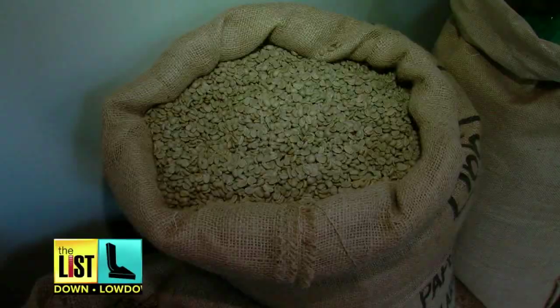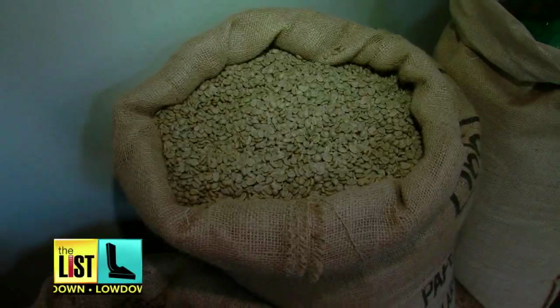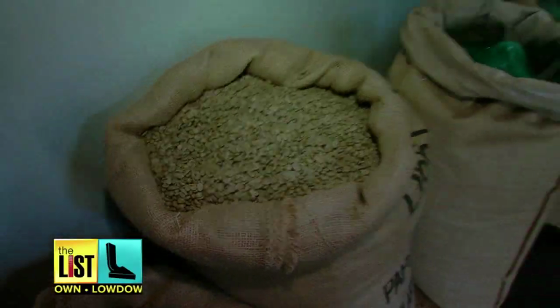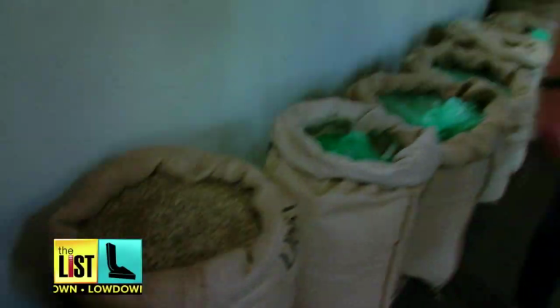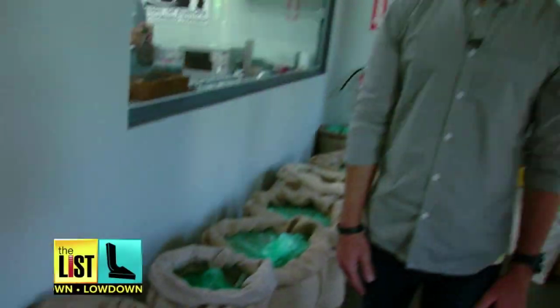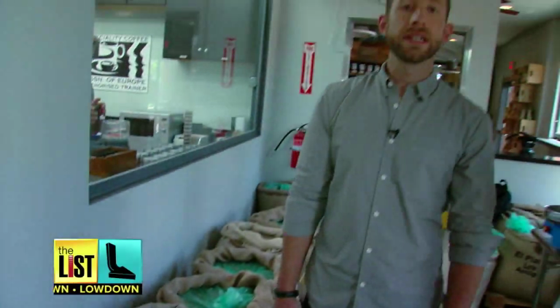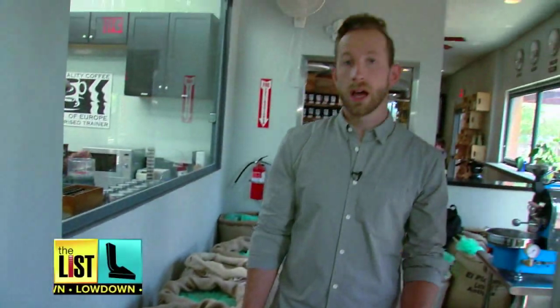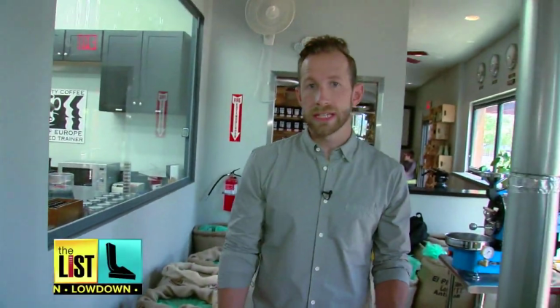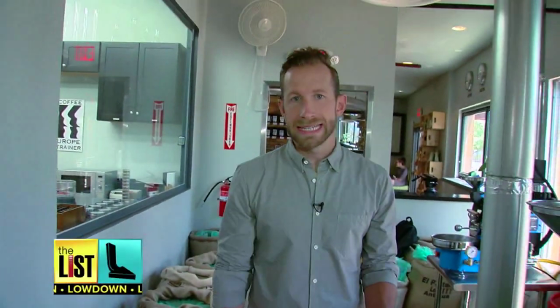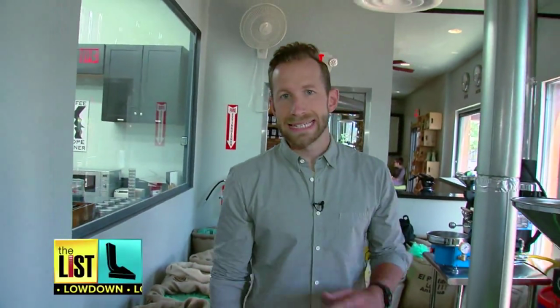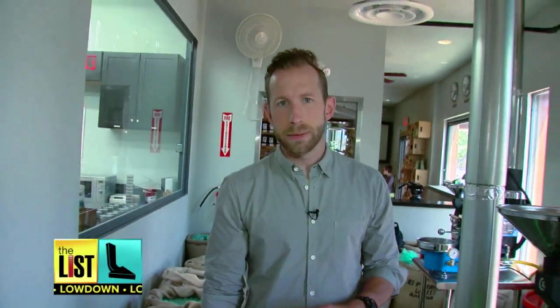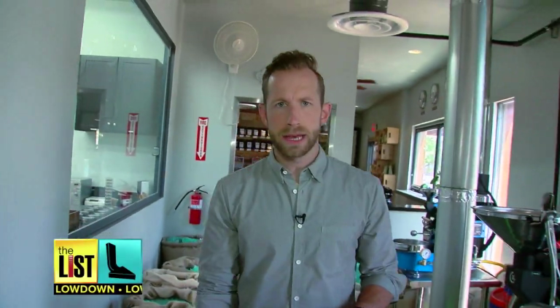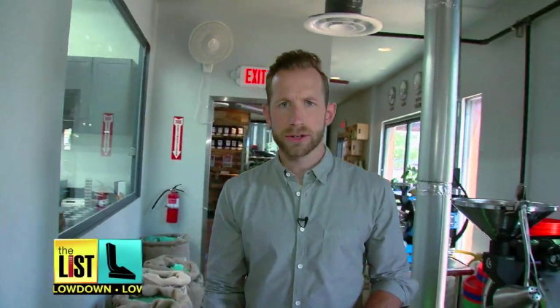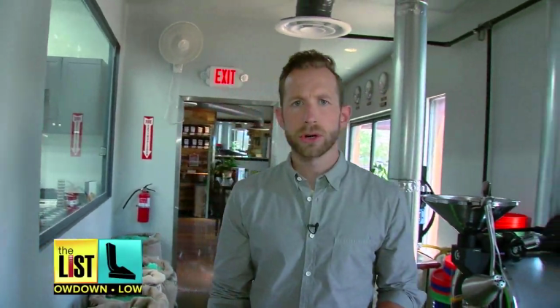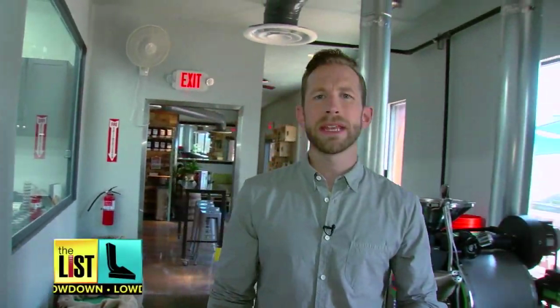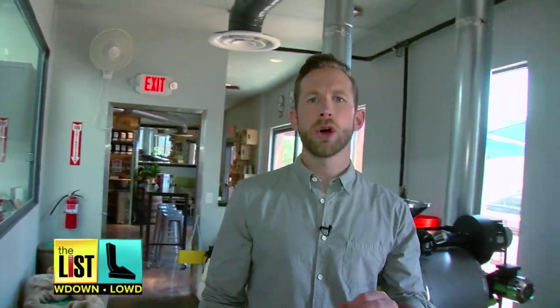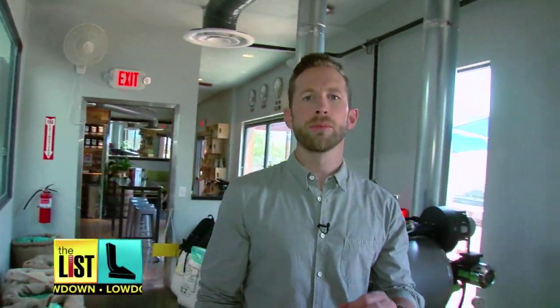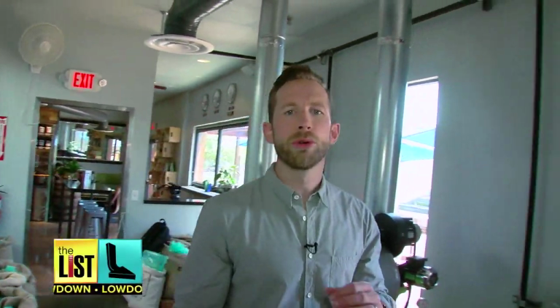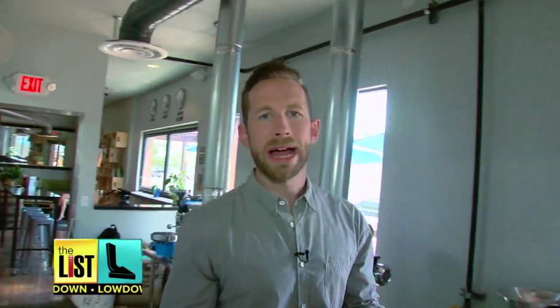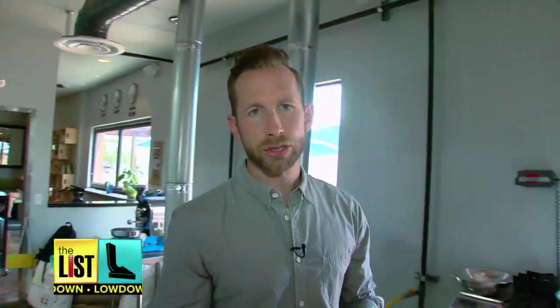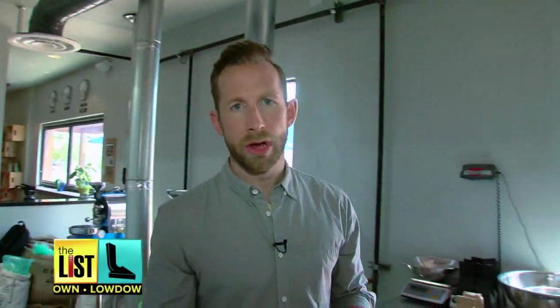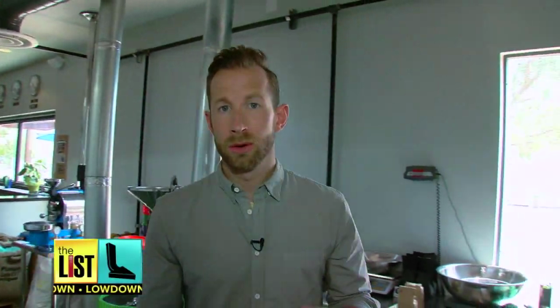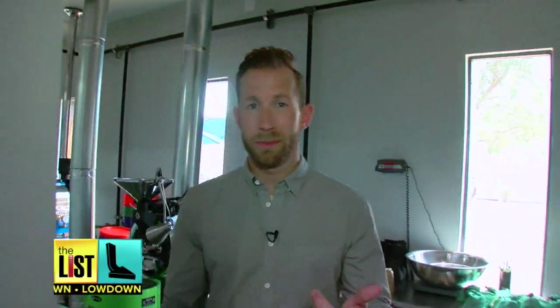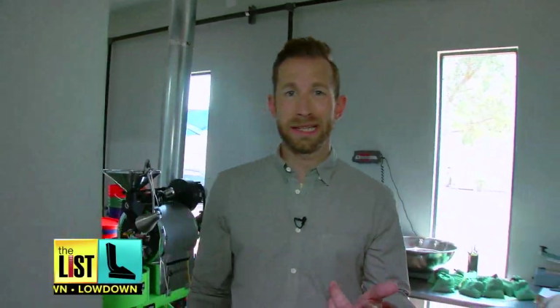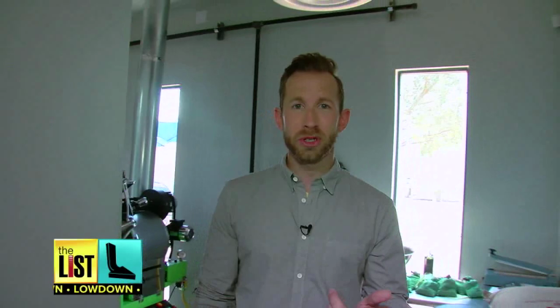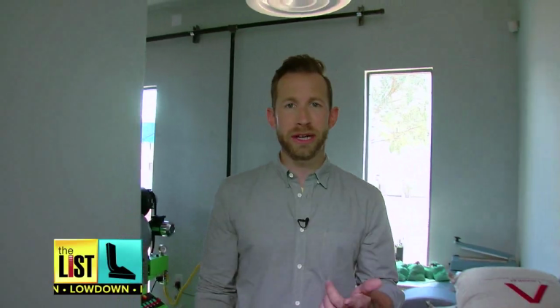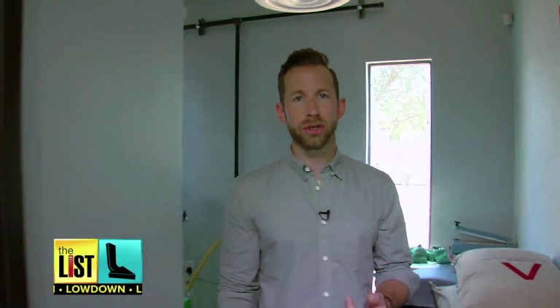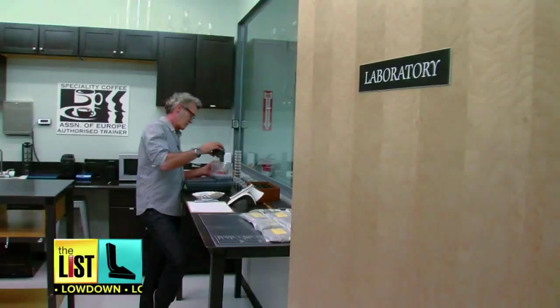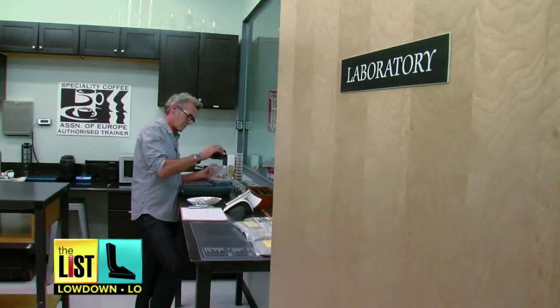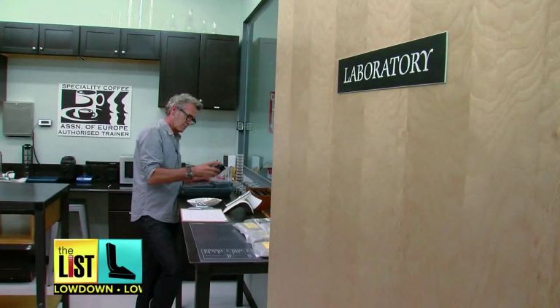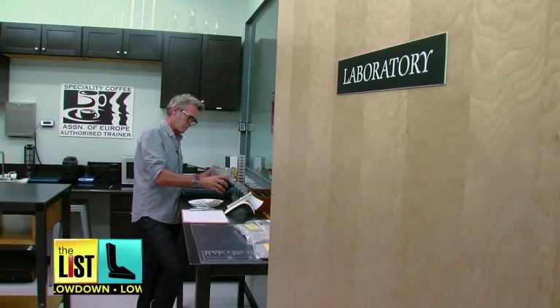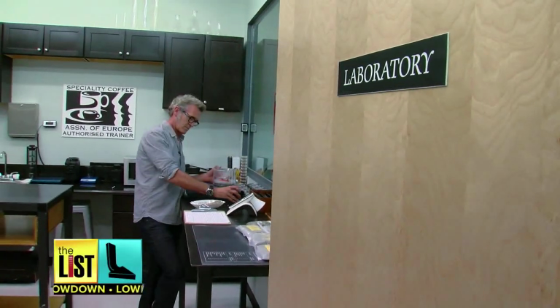We've come to Infusion Coffee and Tea in Tempe, Arizona to meet a cold brew master. What makes him so special? He's got a lab.